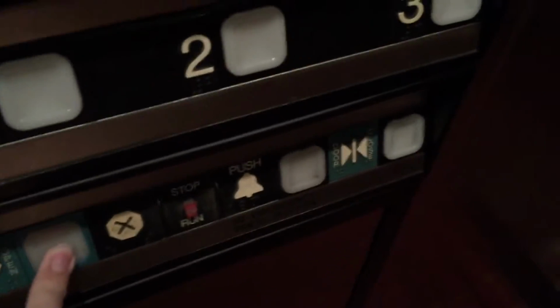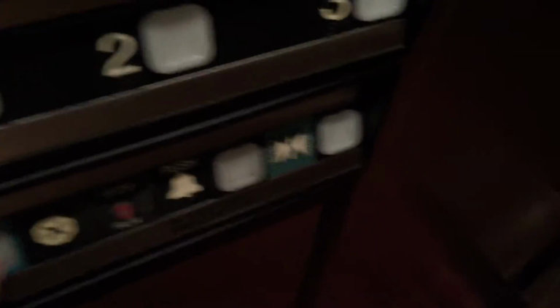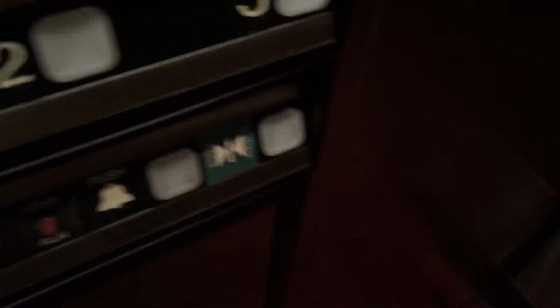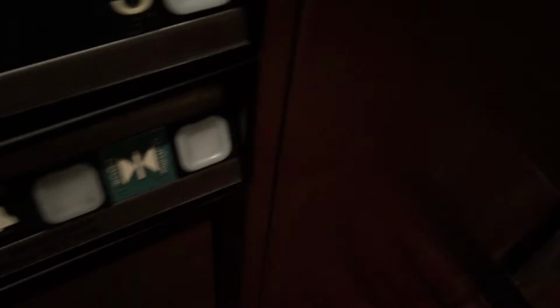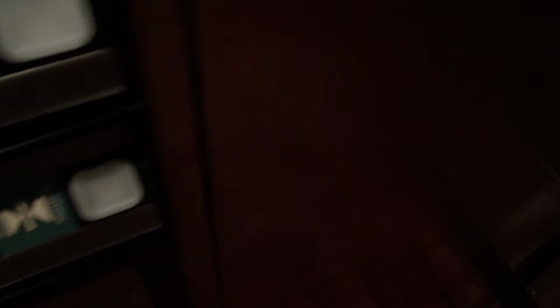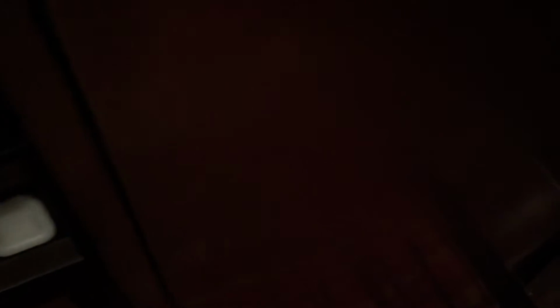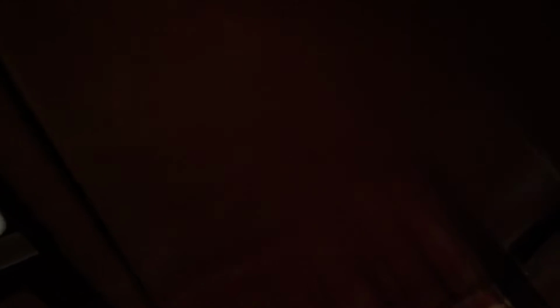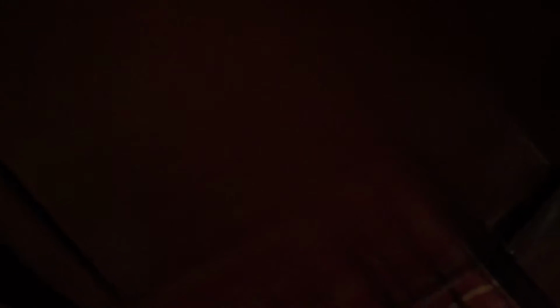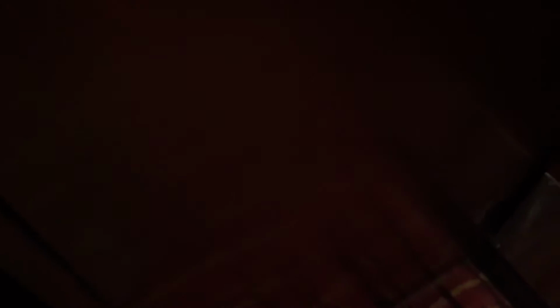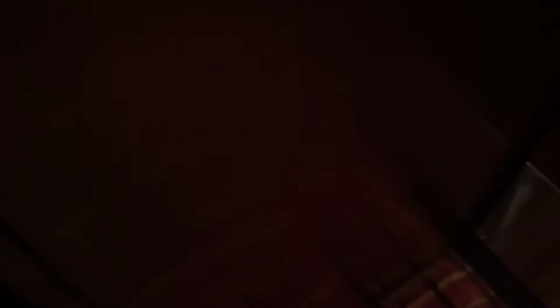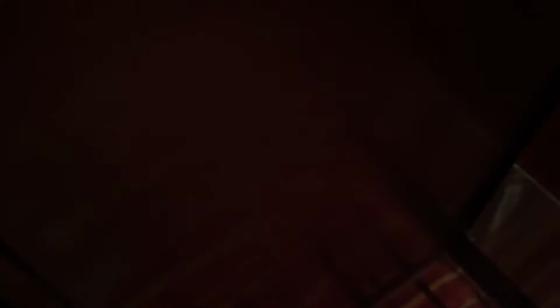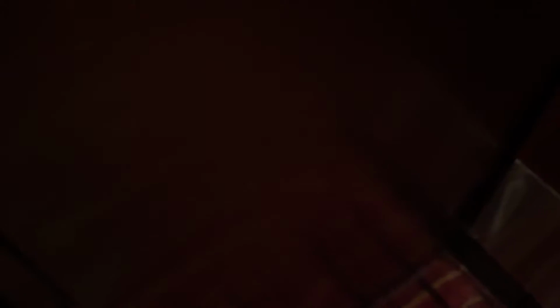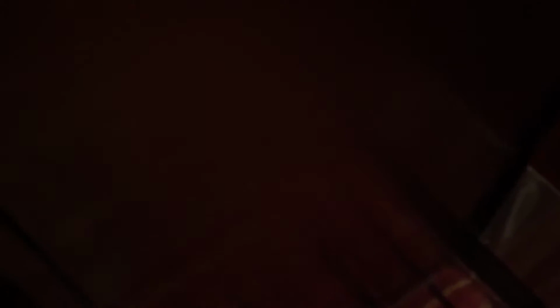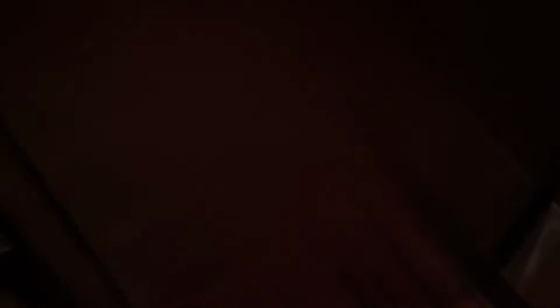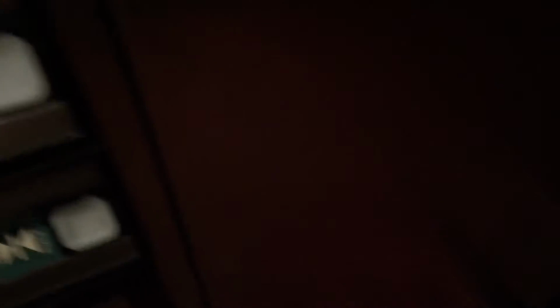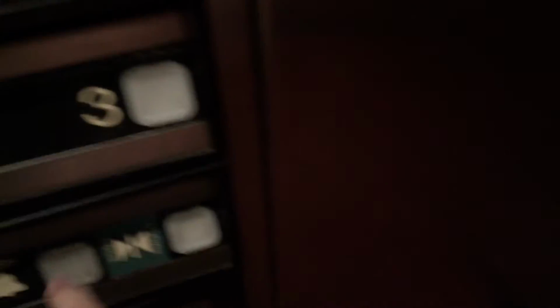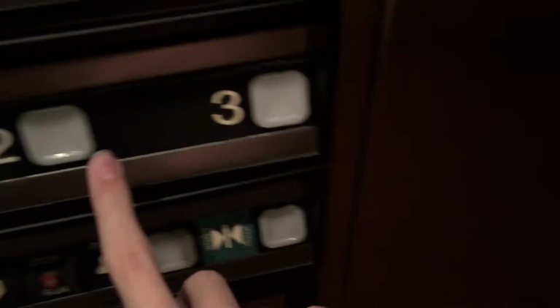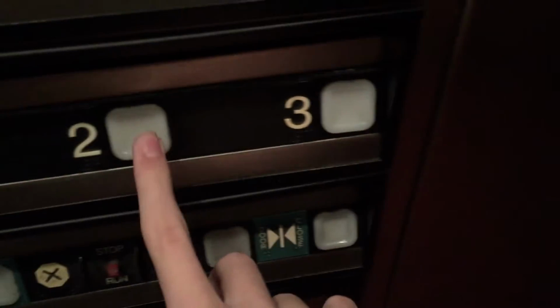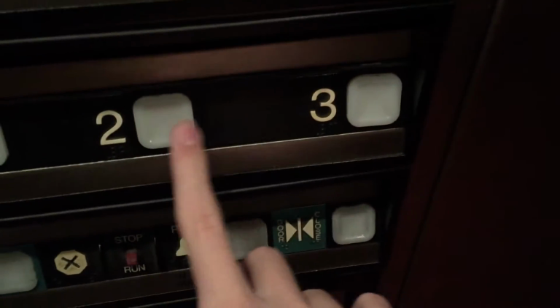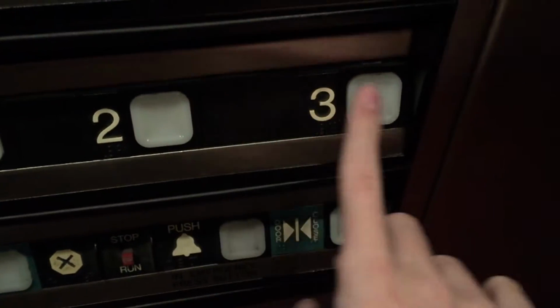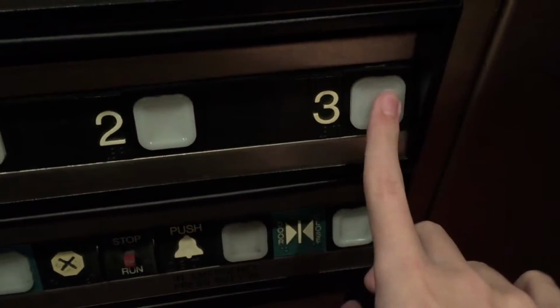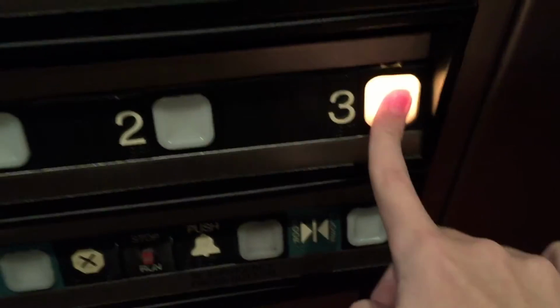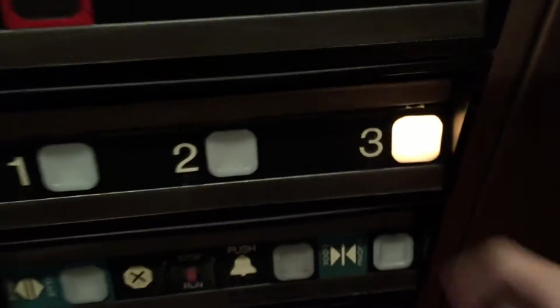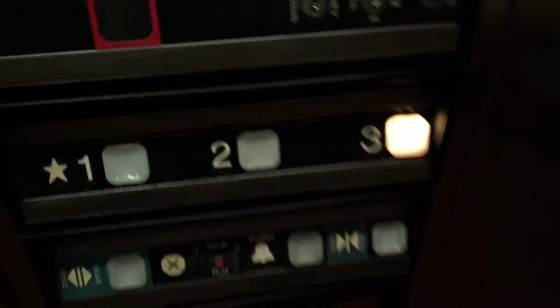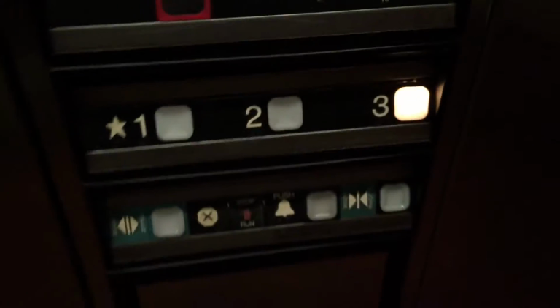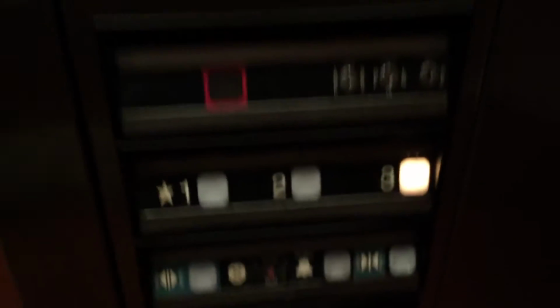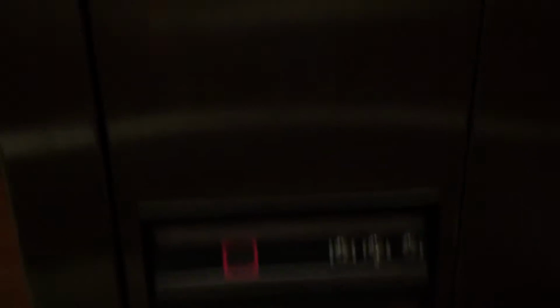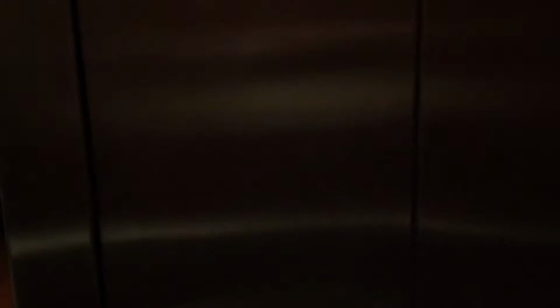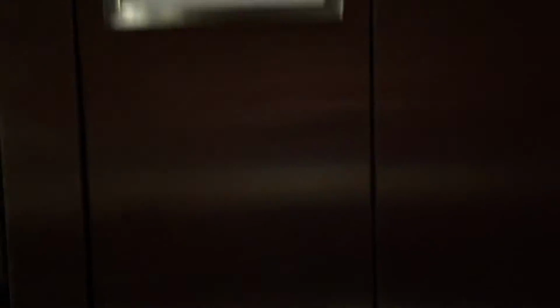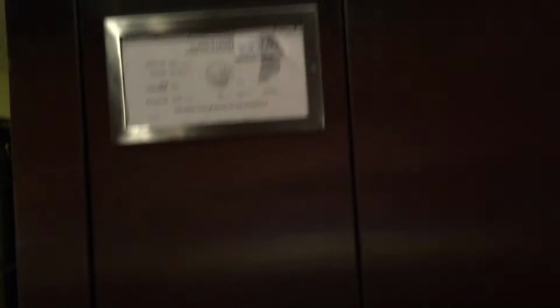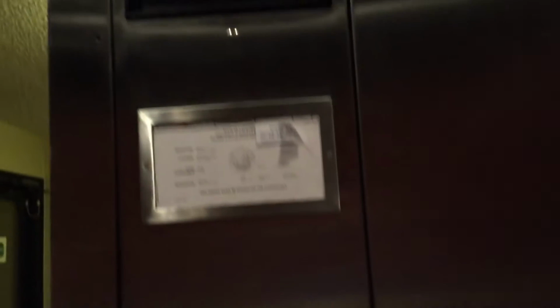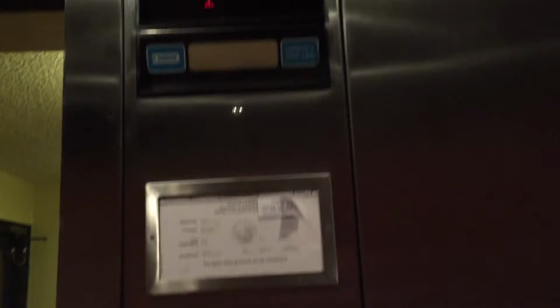Going up? Yes please. What floor are you going to? Three. Thank you. Three.